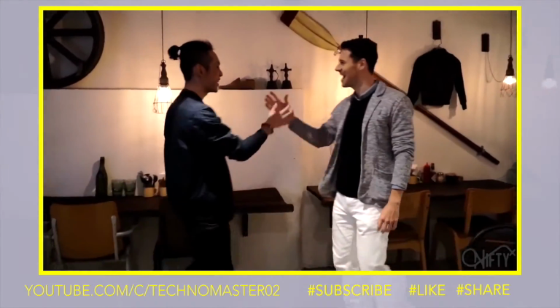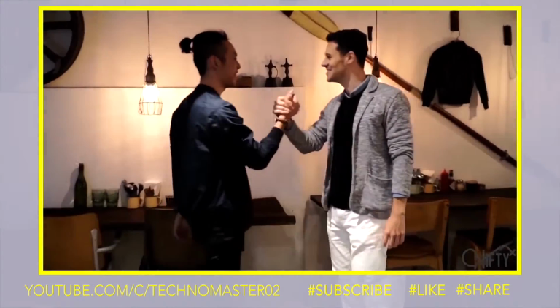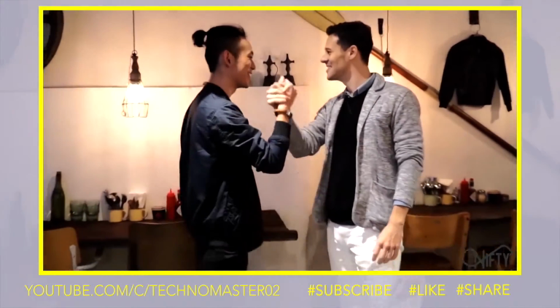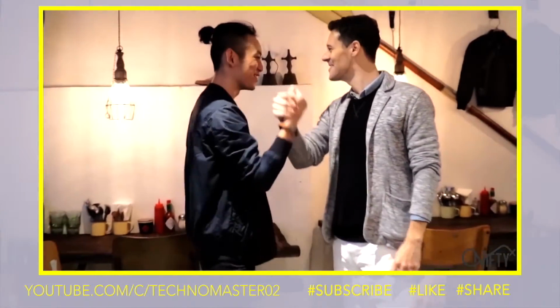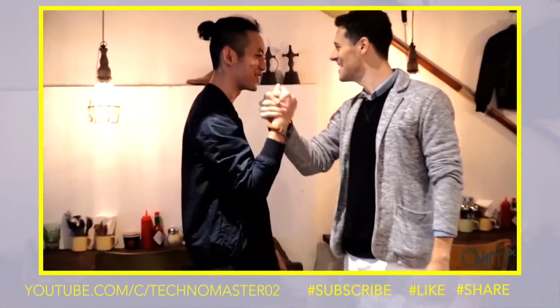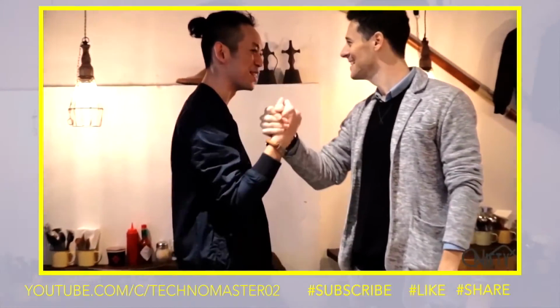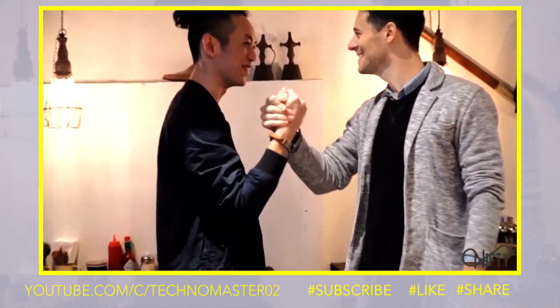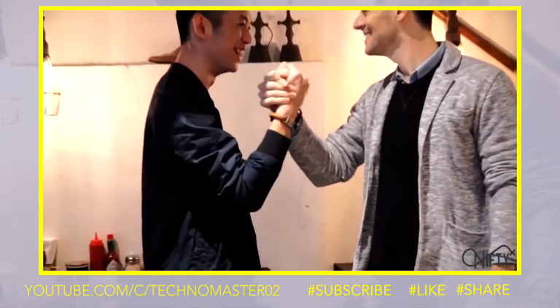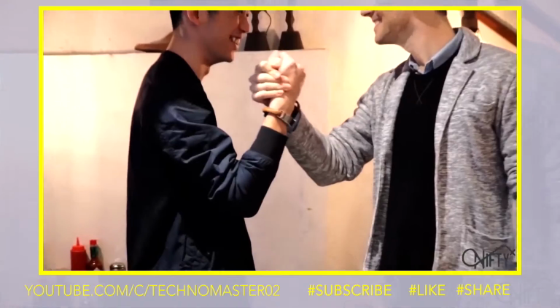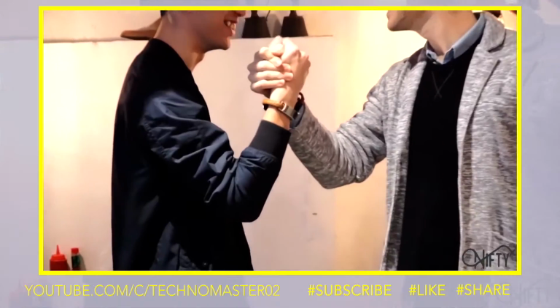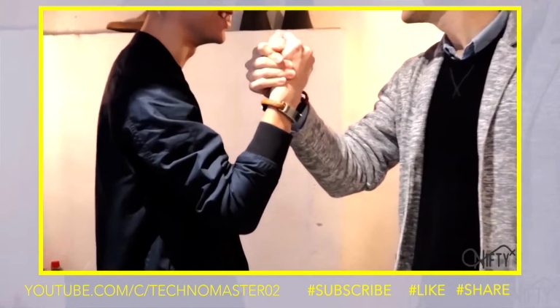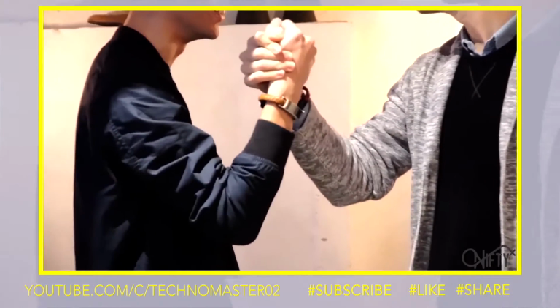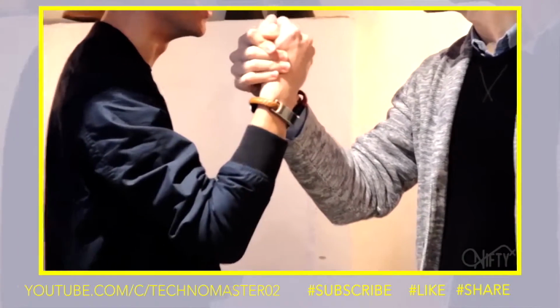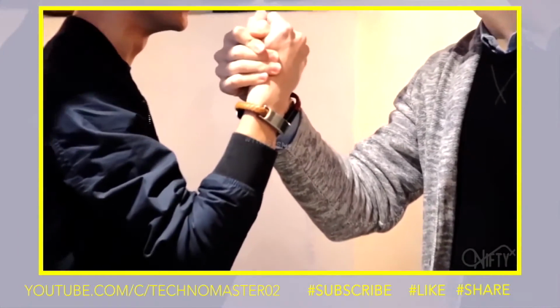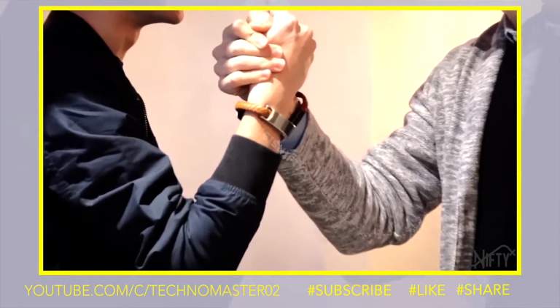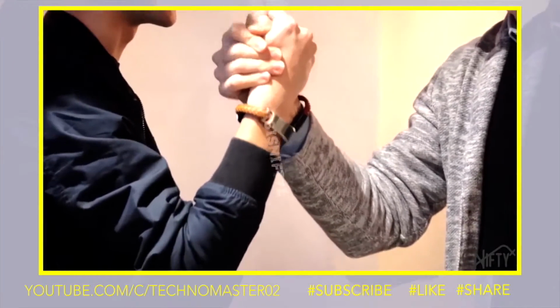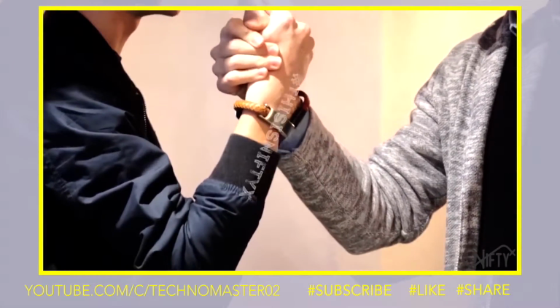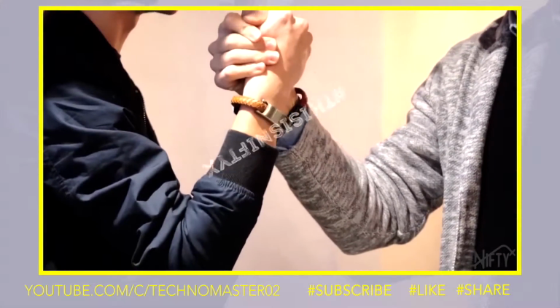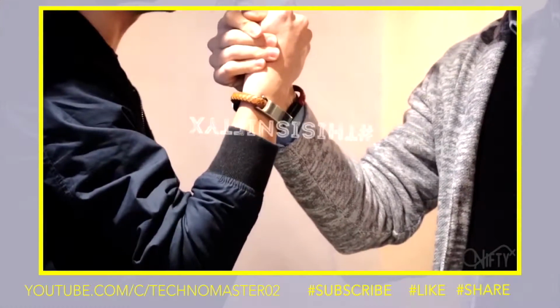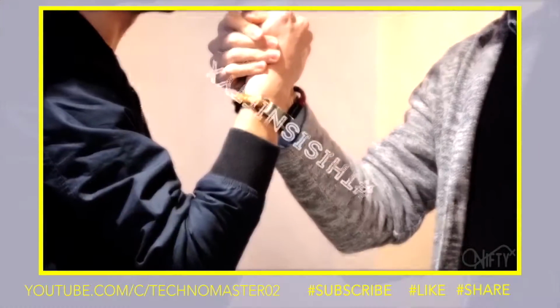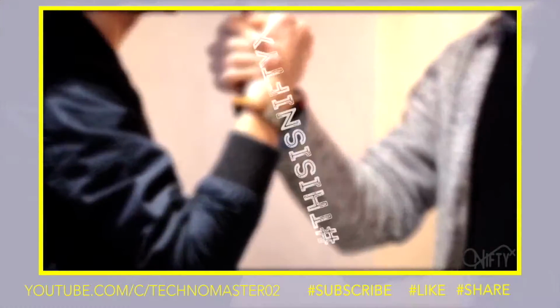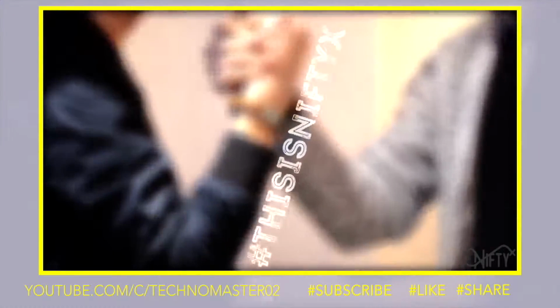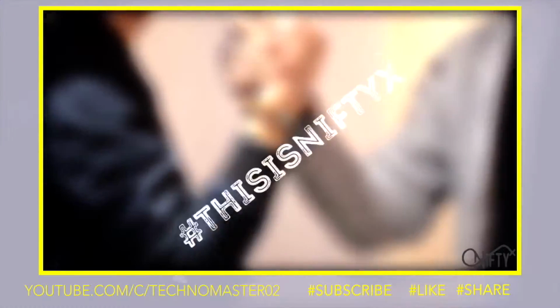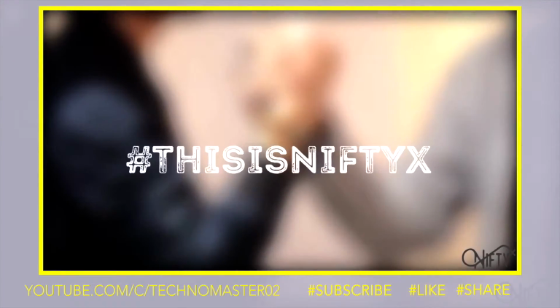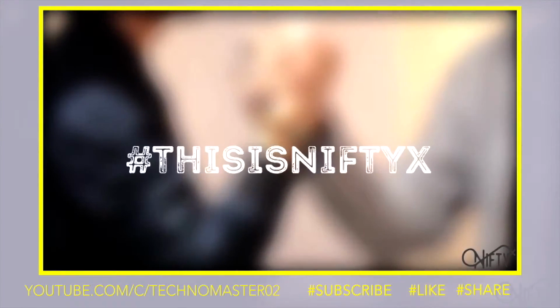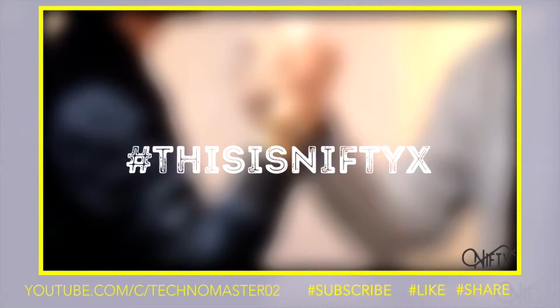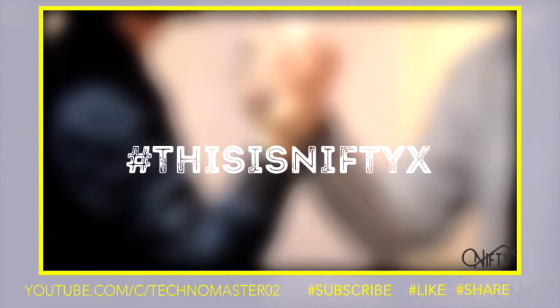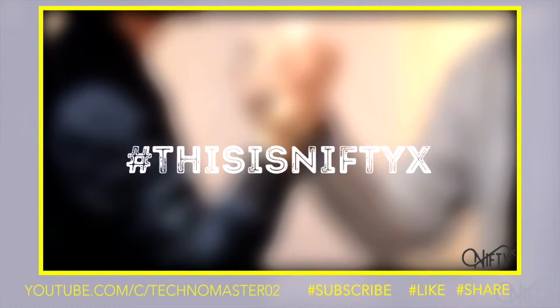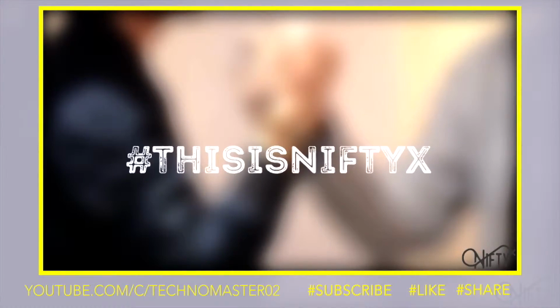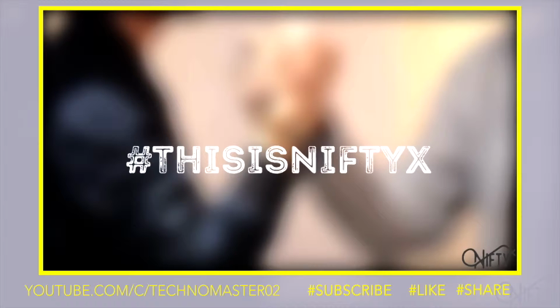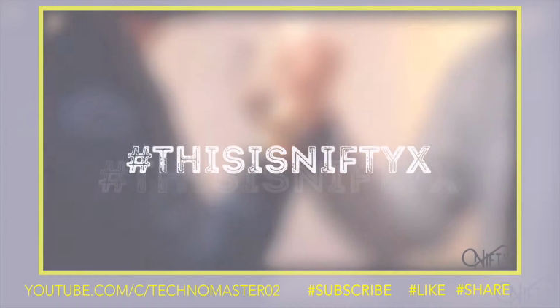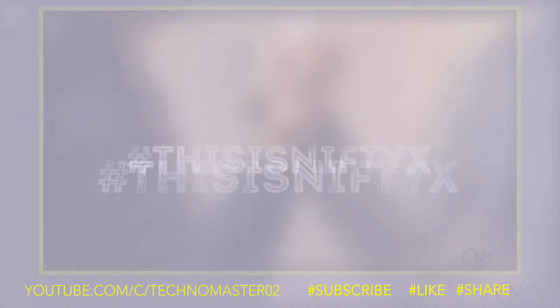Thank you so much for watching our video, and we would be grateful if you share it or back our project. This is Nifty X.